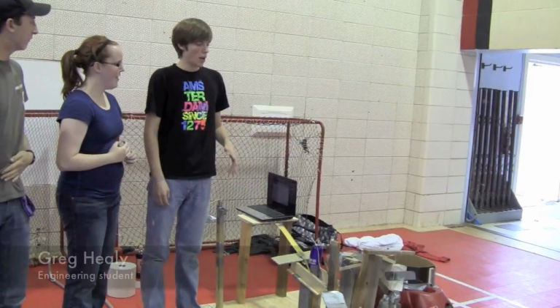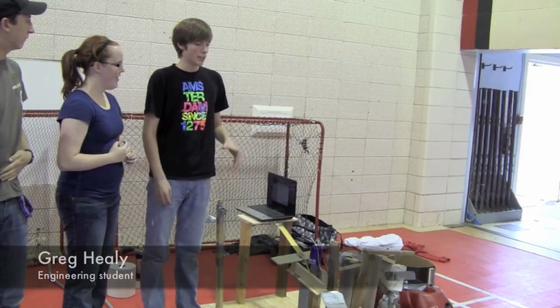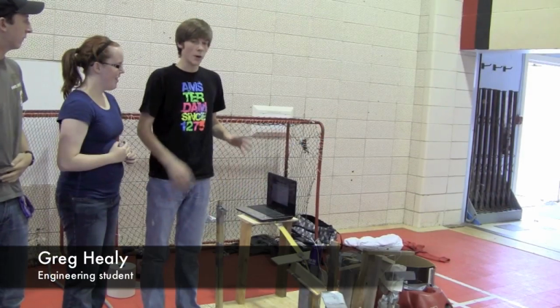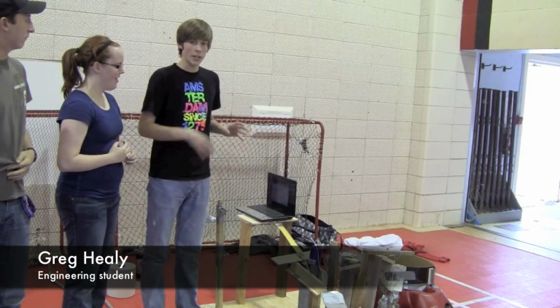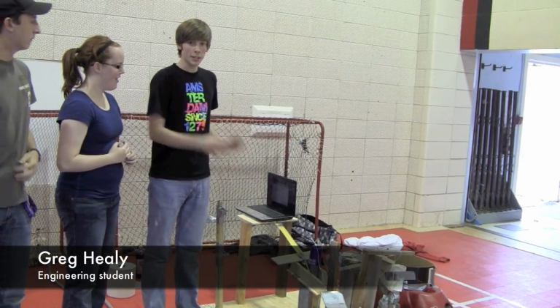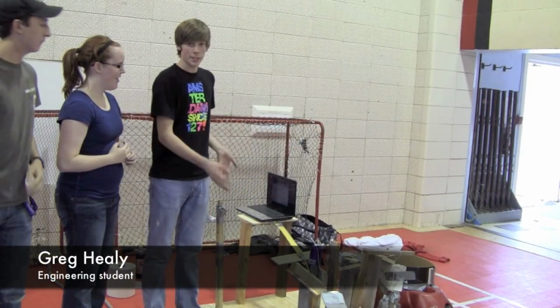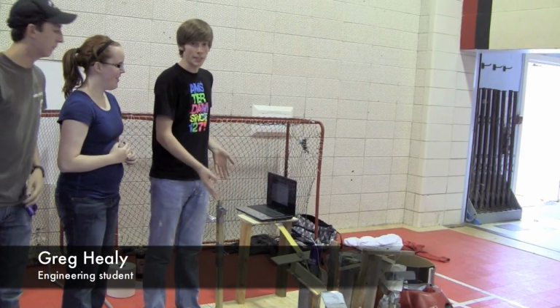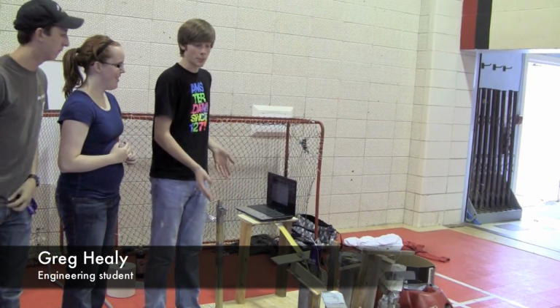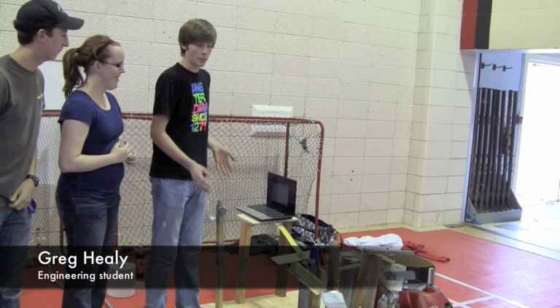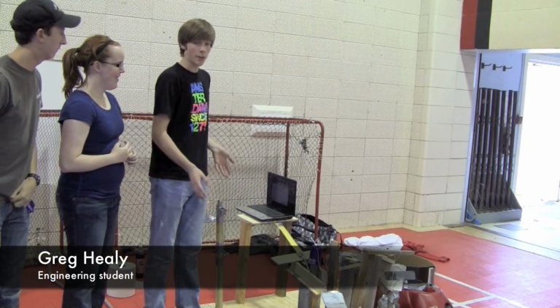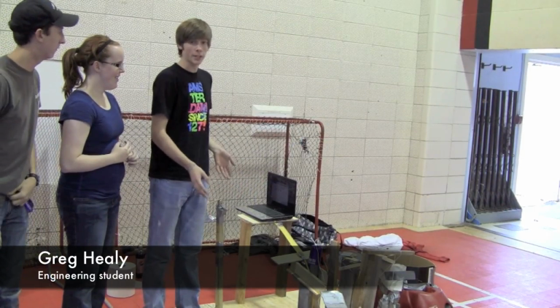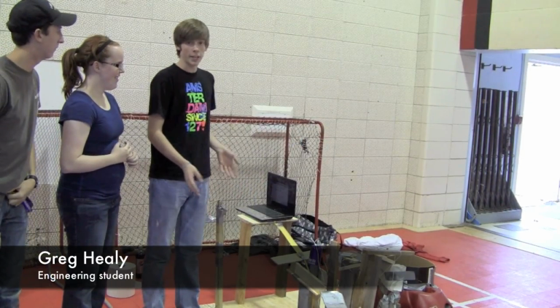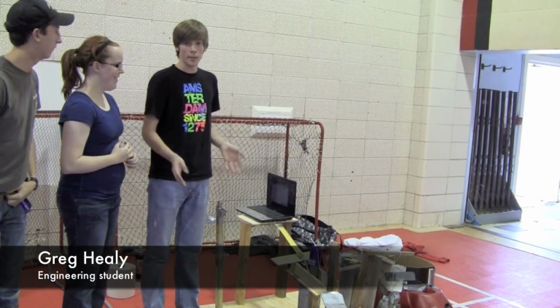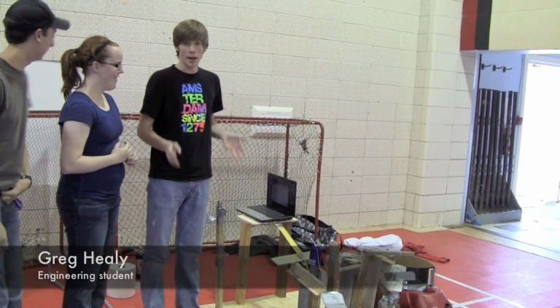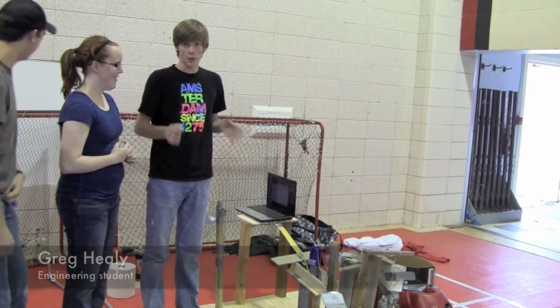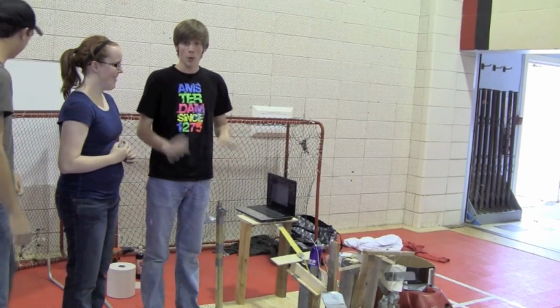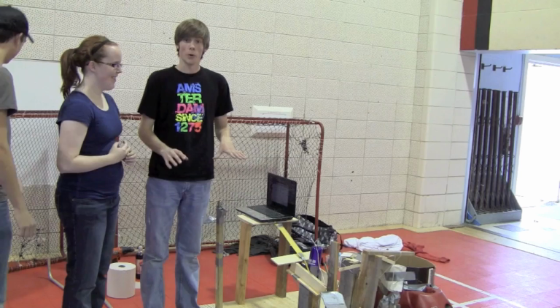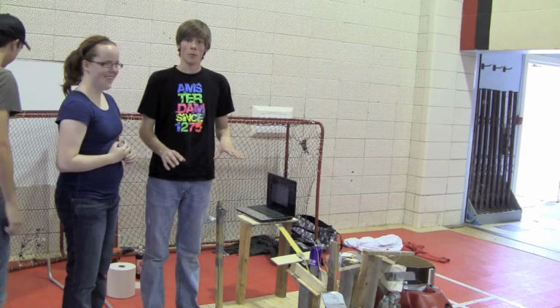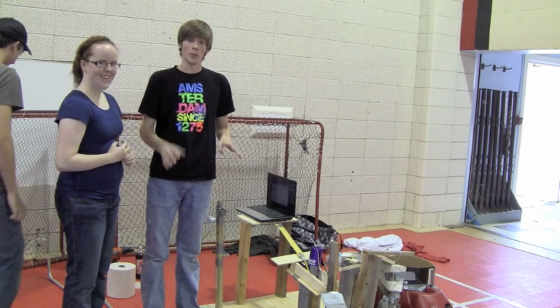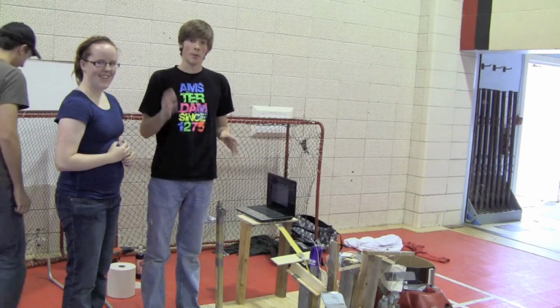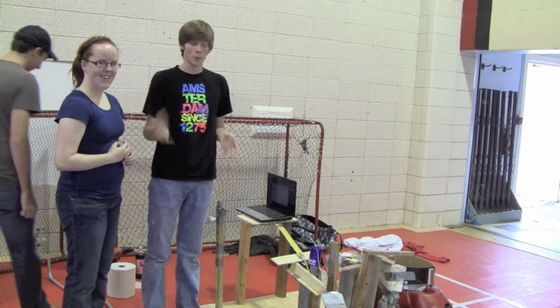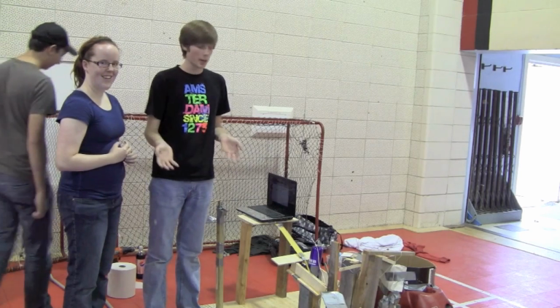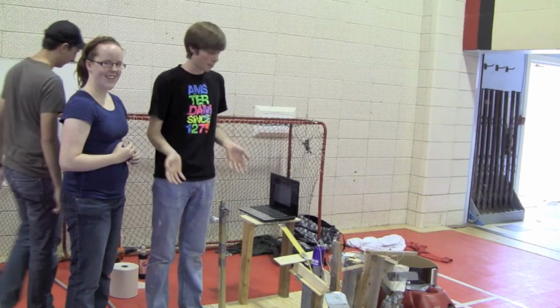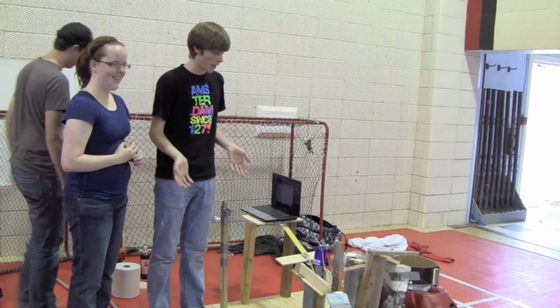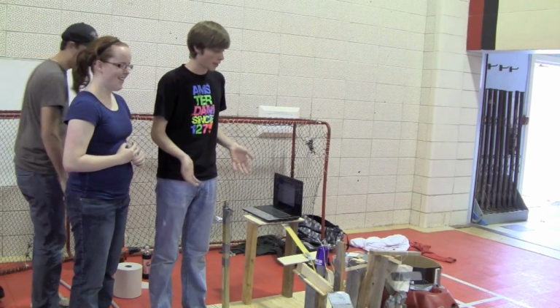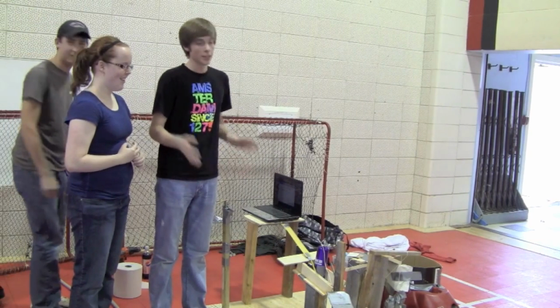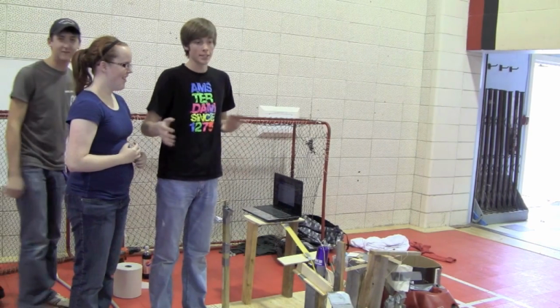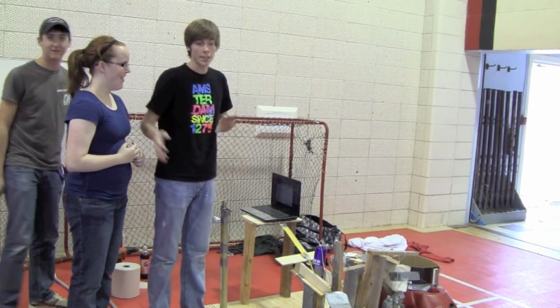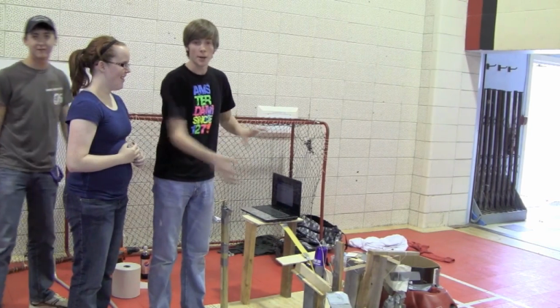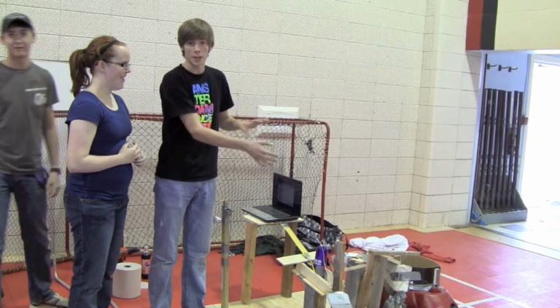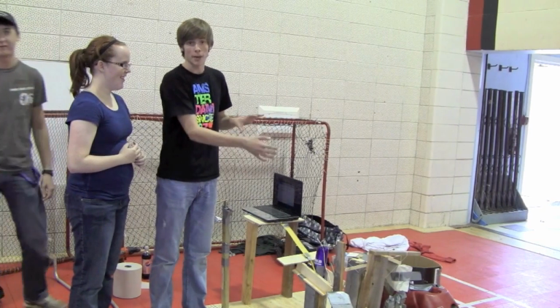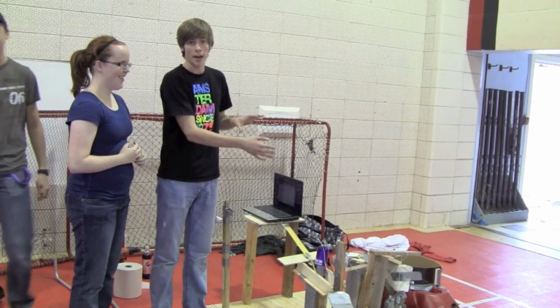Each of these pieces was built in my dorm room. We took my roommate's bed and slid it underneath mine.